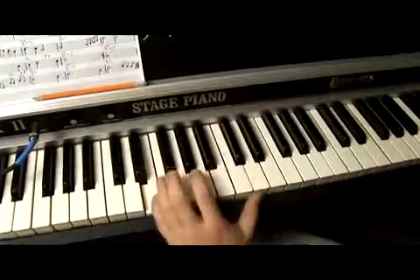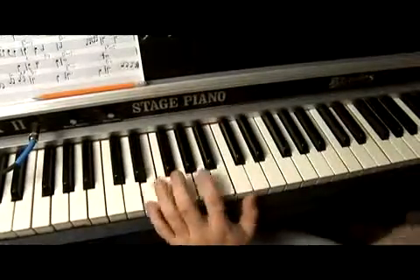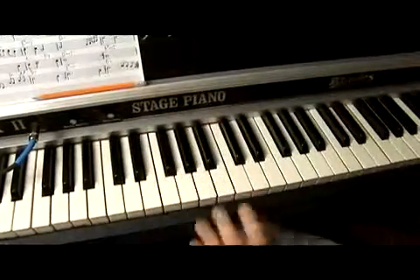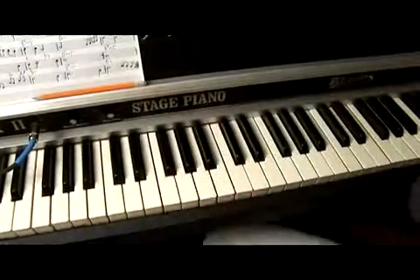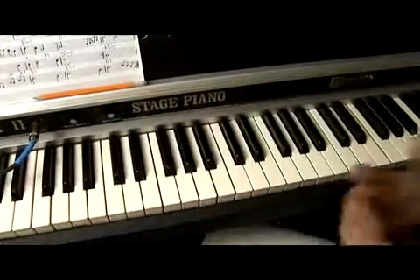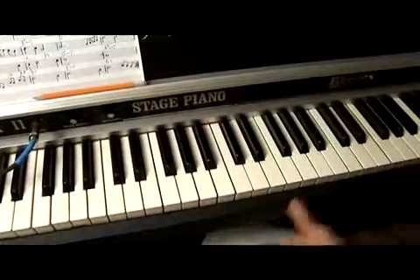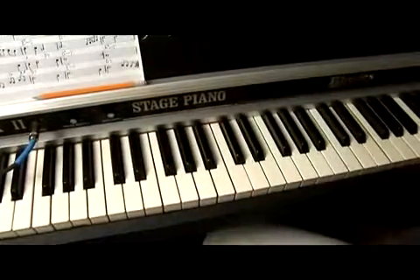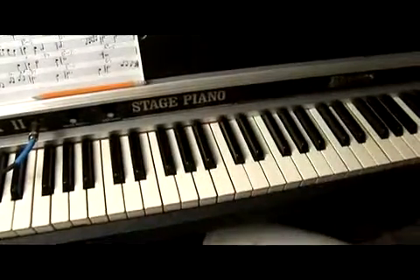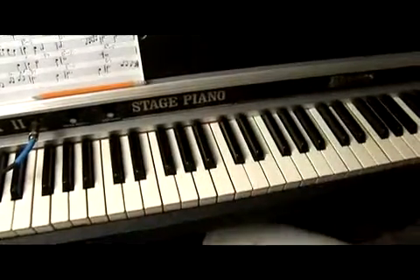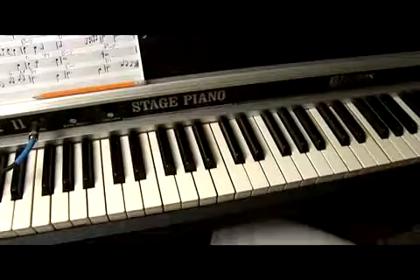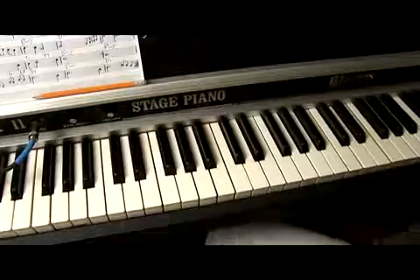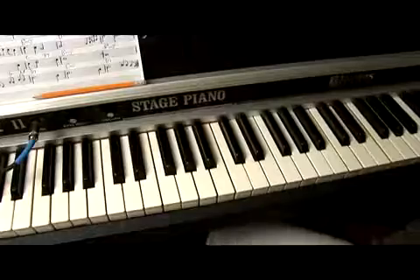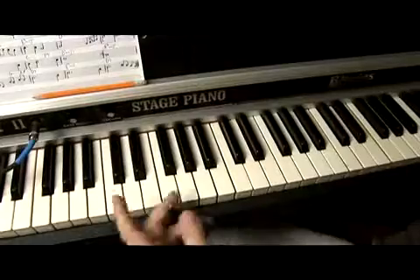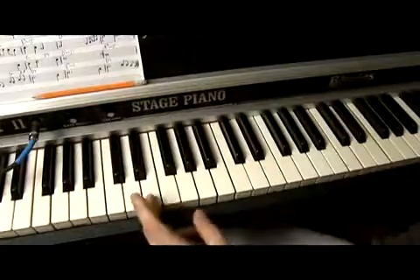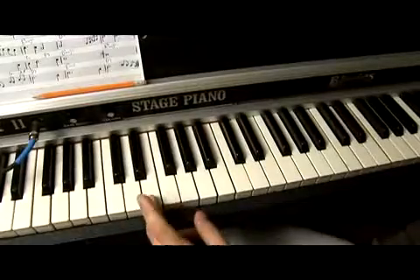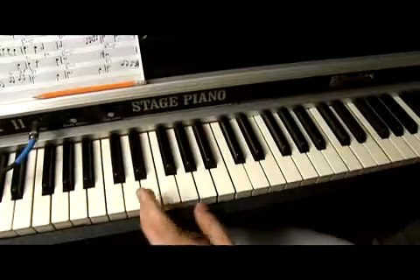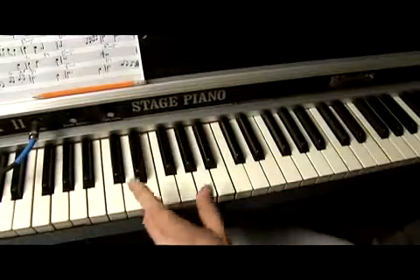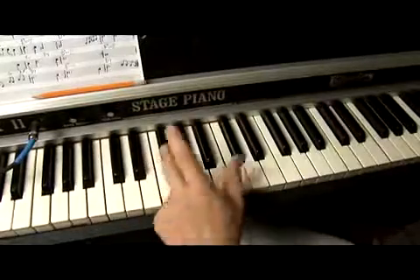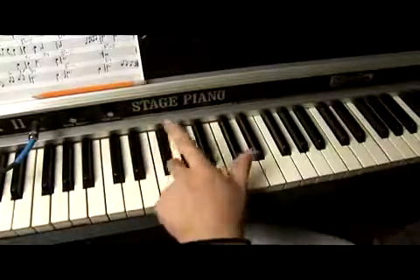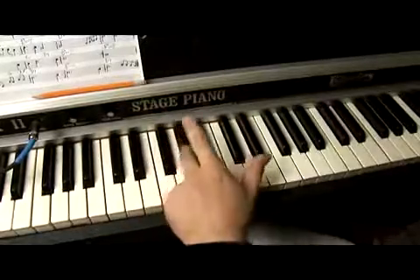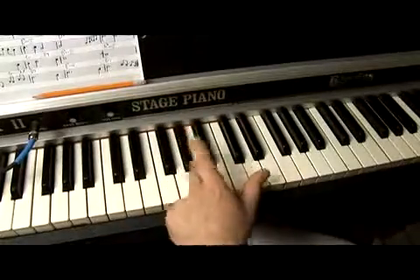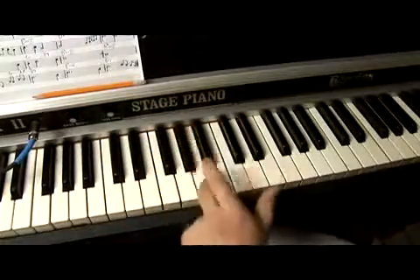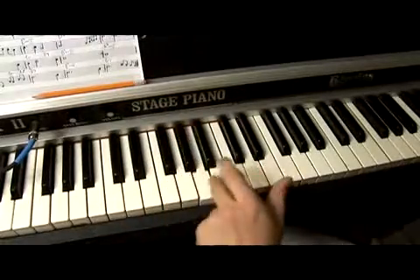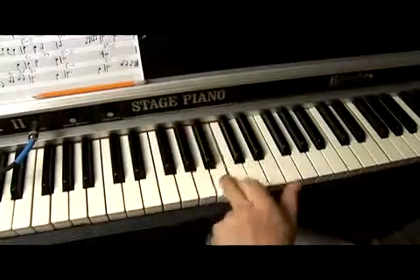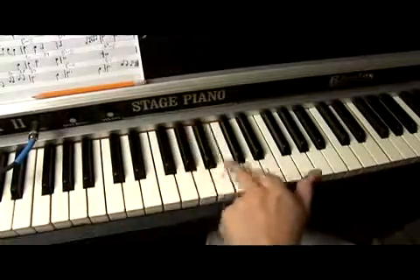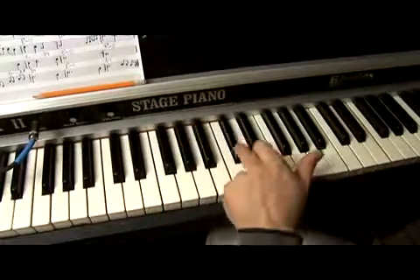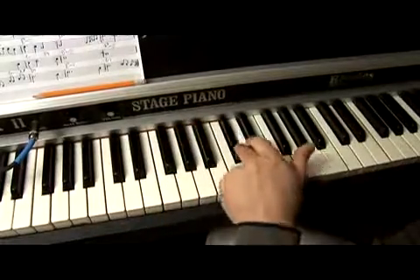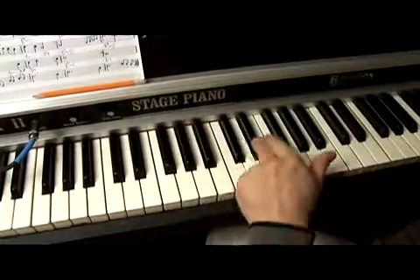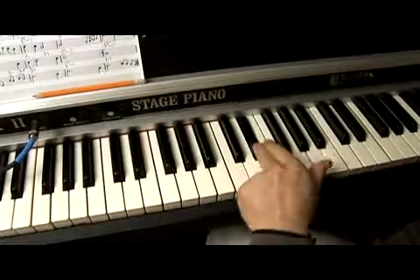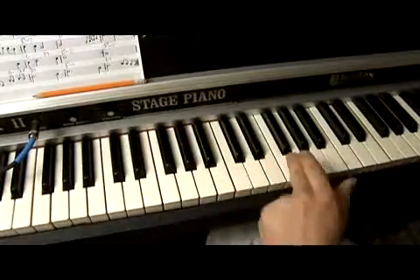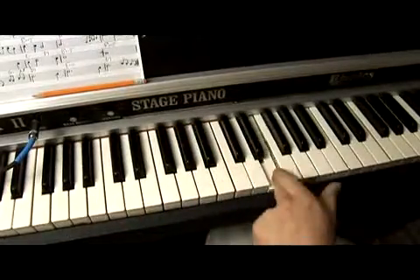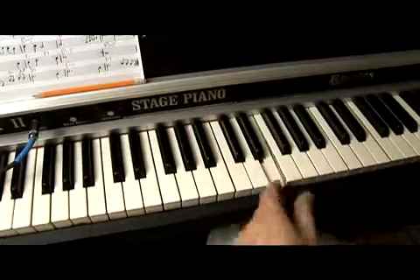And for reading purposes, we number the scale one through seven: one, two, three, four, five, six, seven, one.